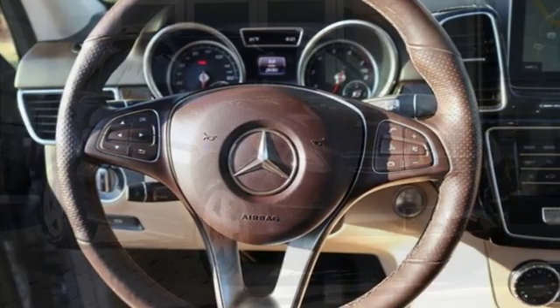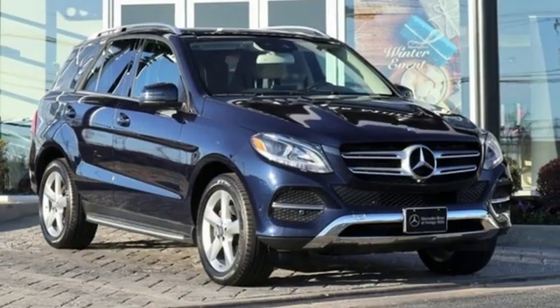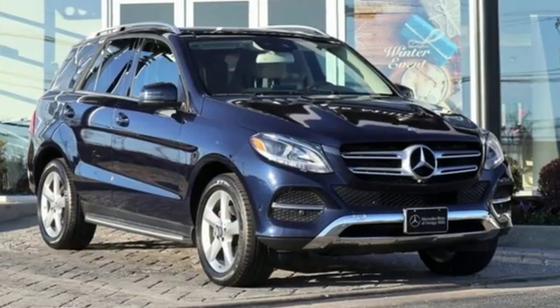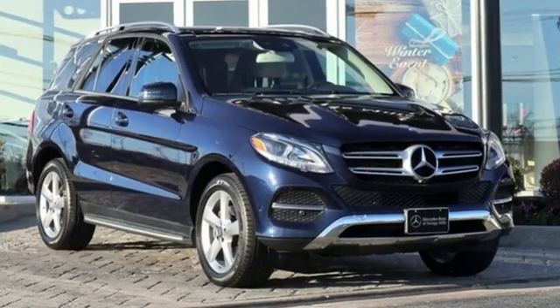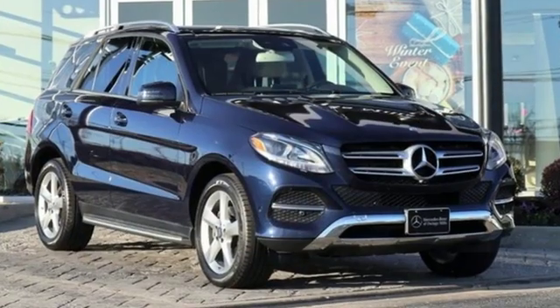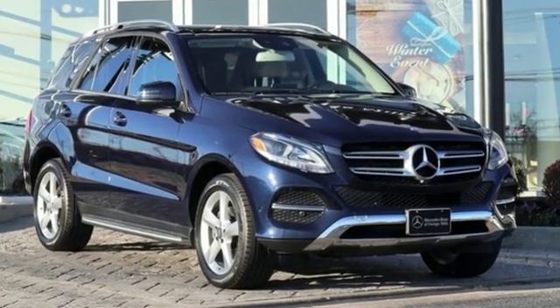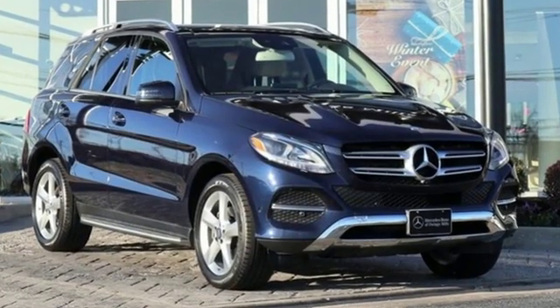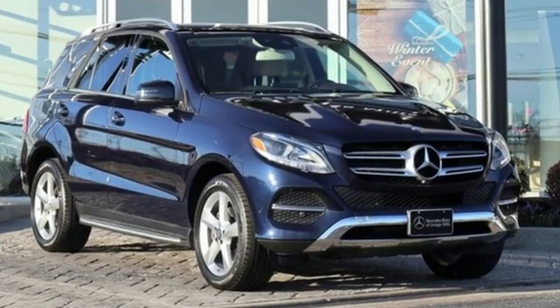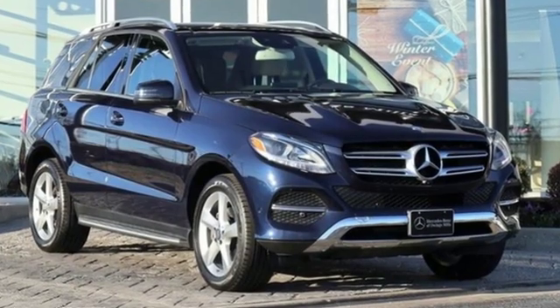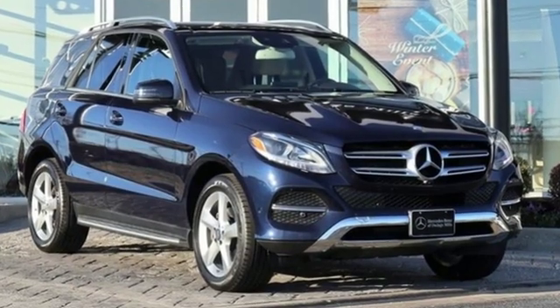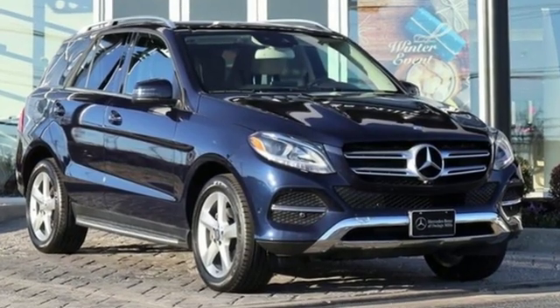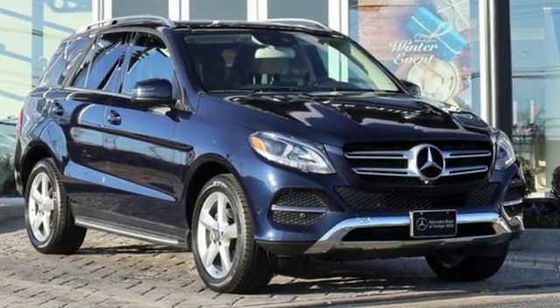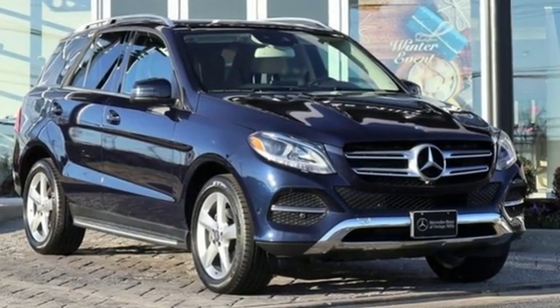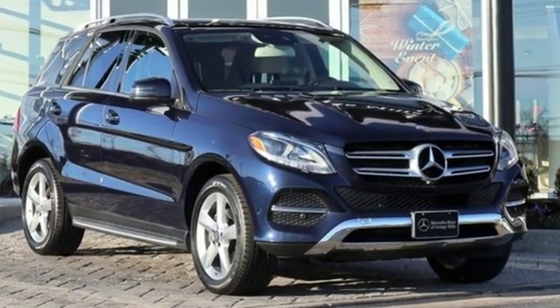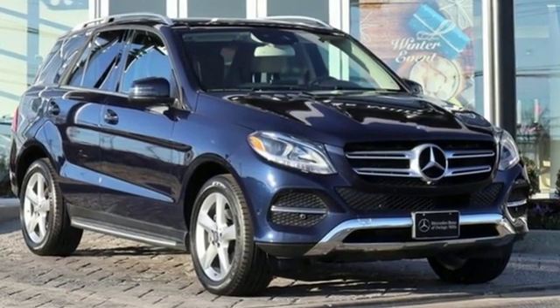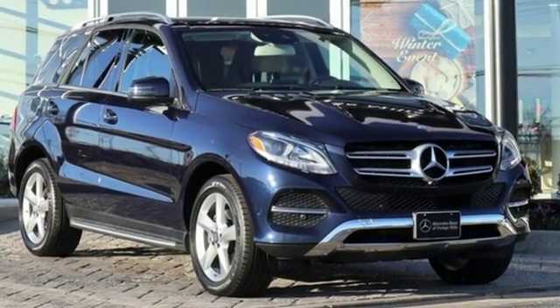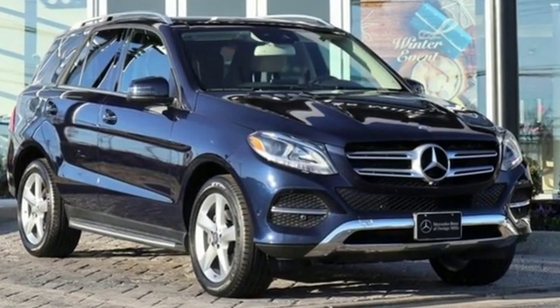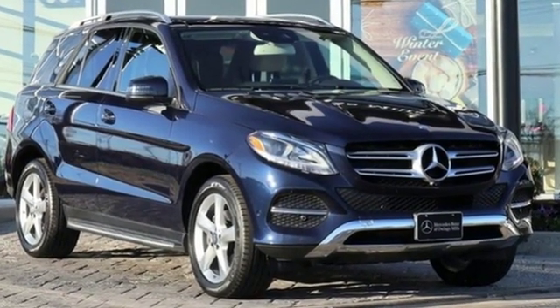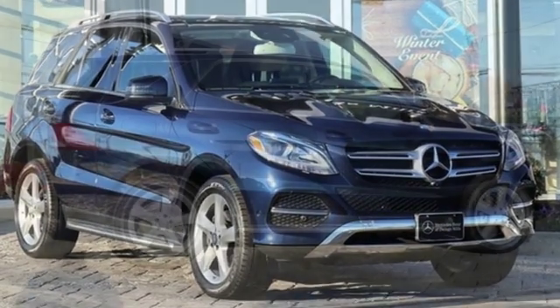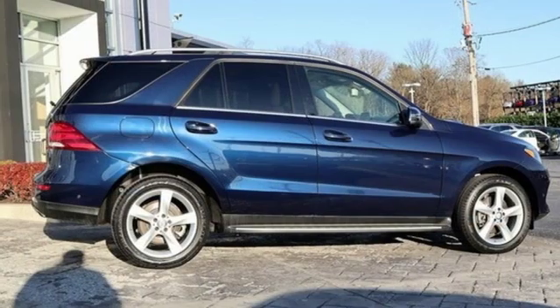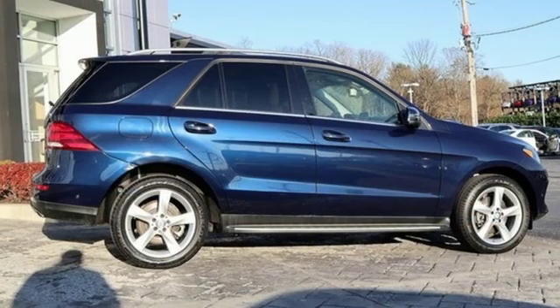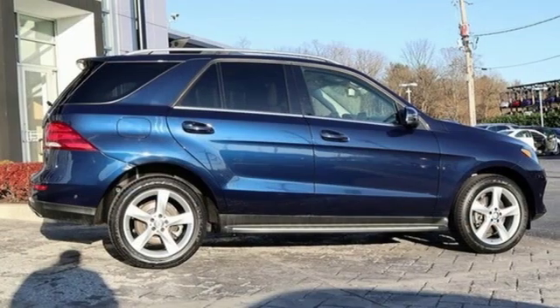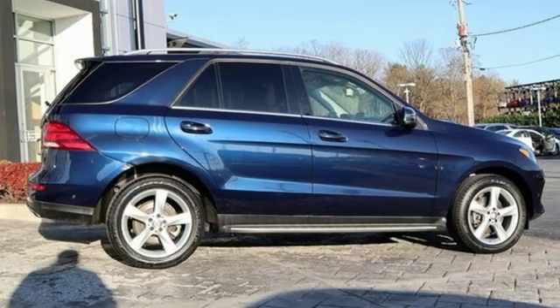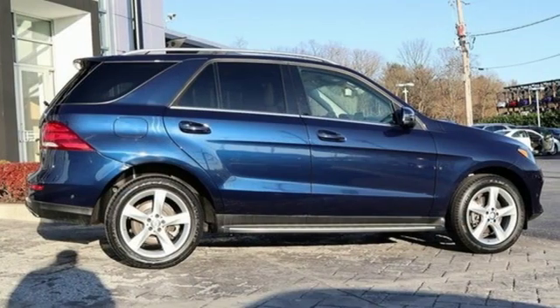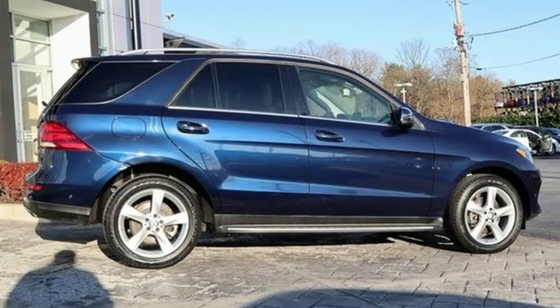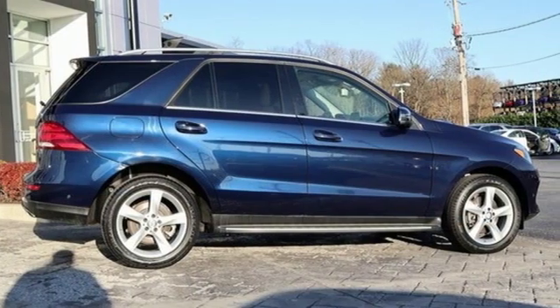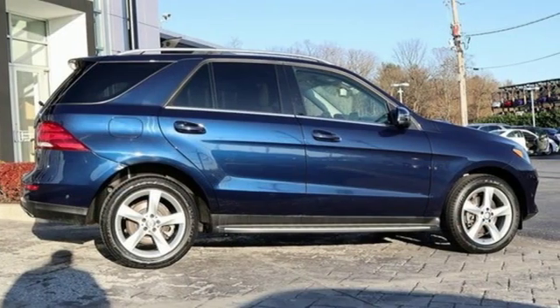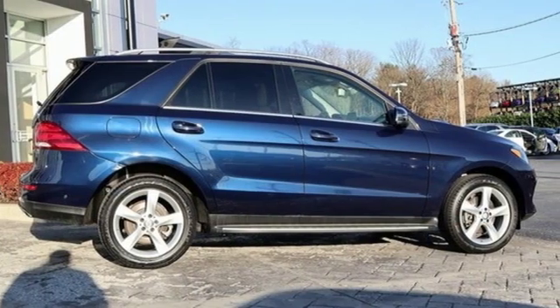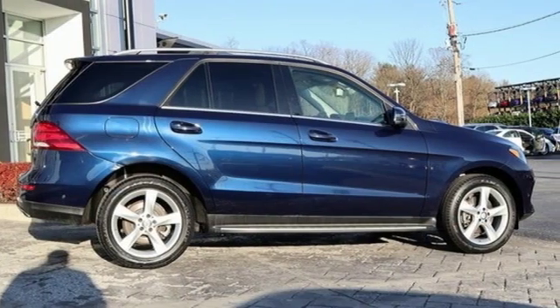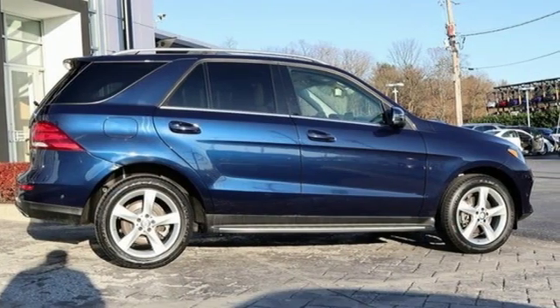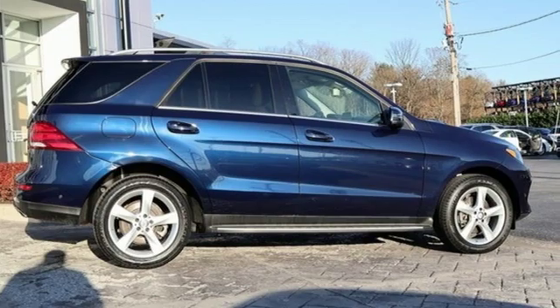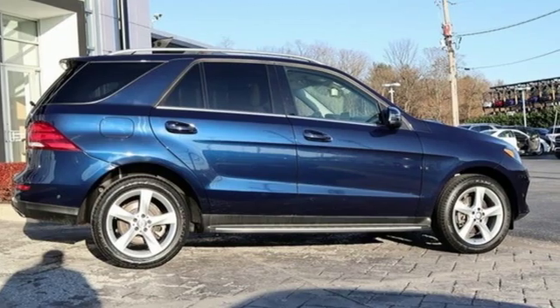Cars Direct proclaims the GLE's beautifully crafted interior leaves you wanting for nothing. Get the best — get Mercedes-Benz.